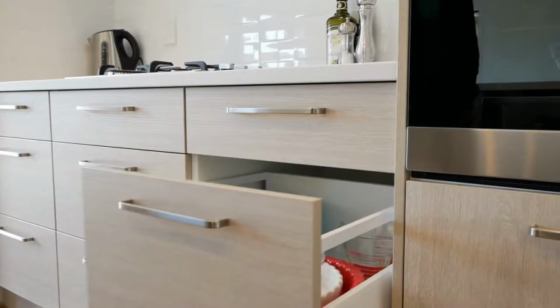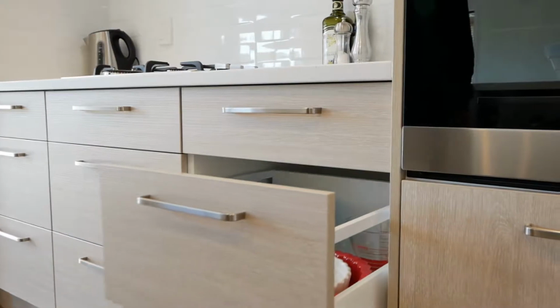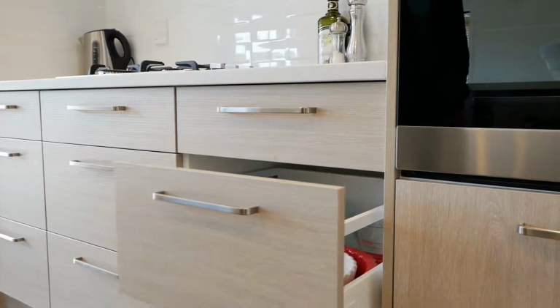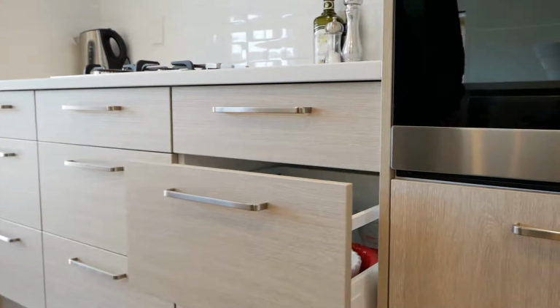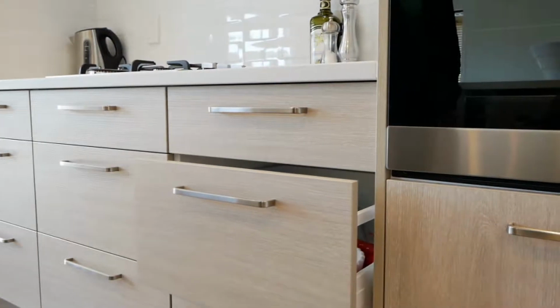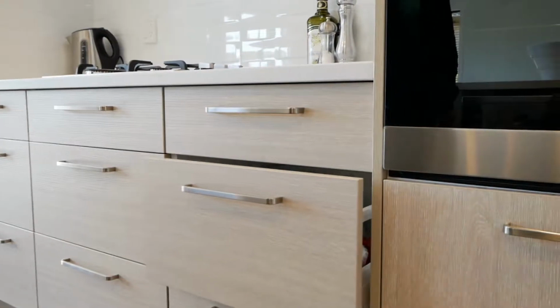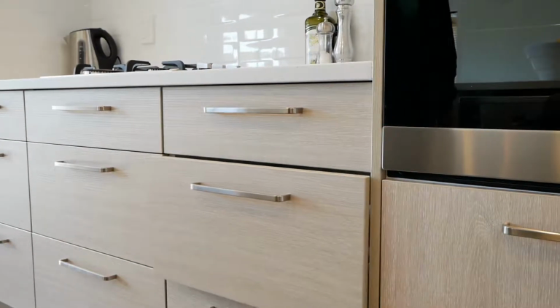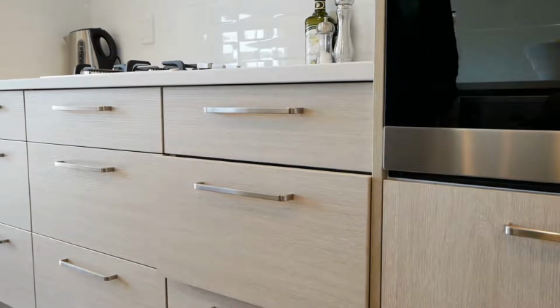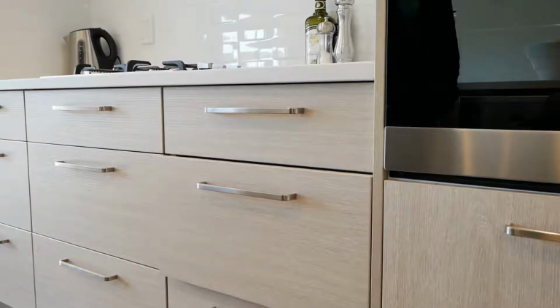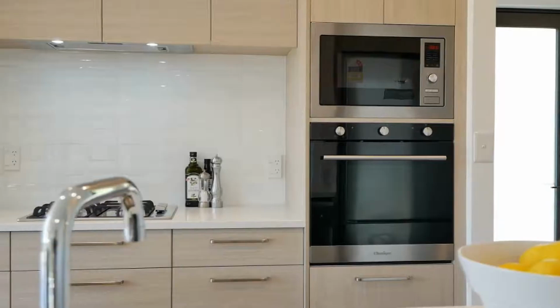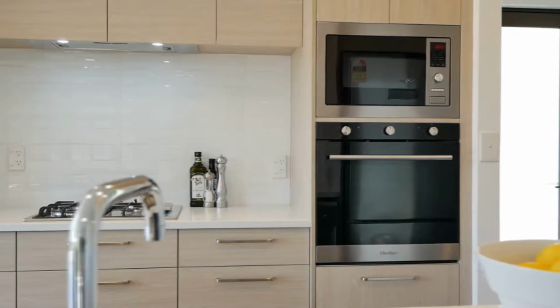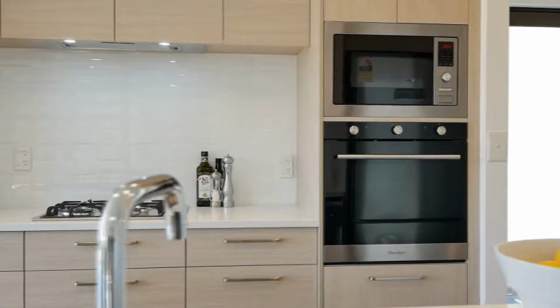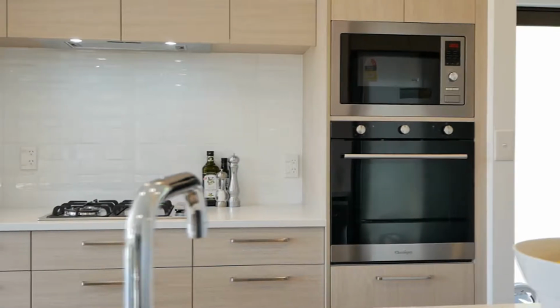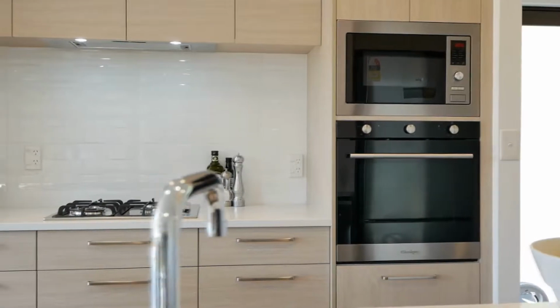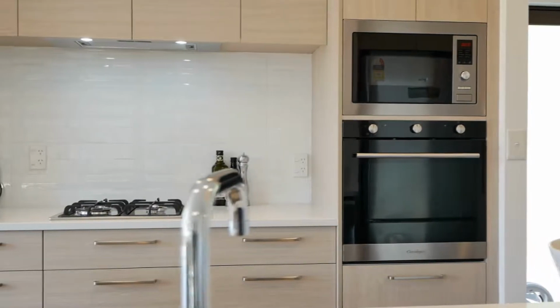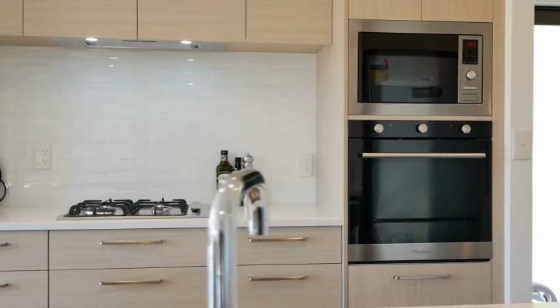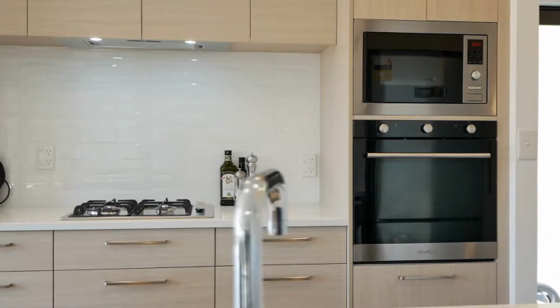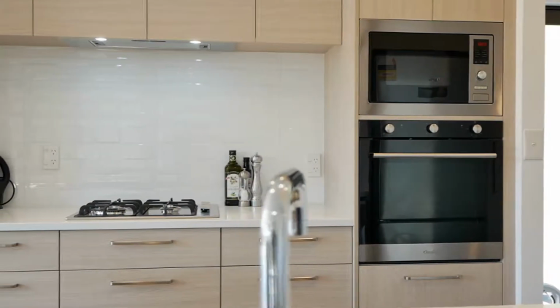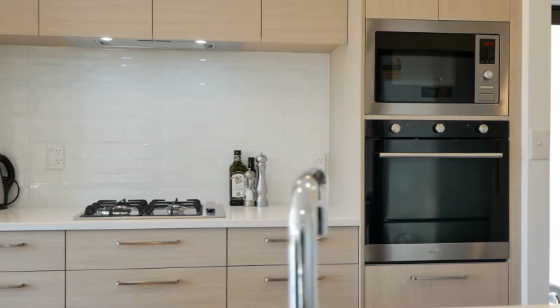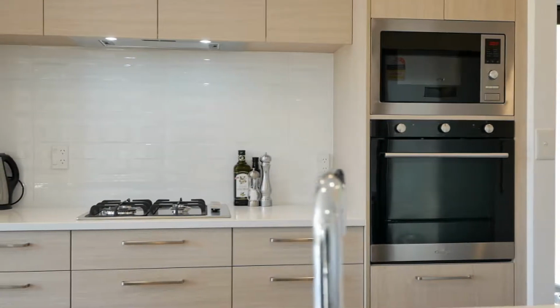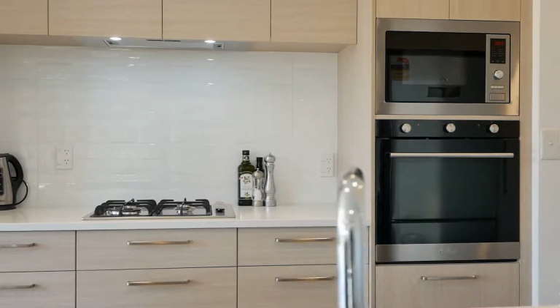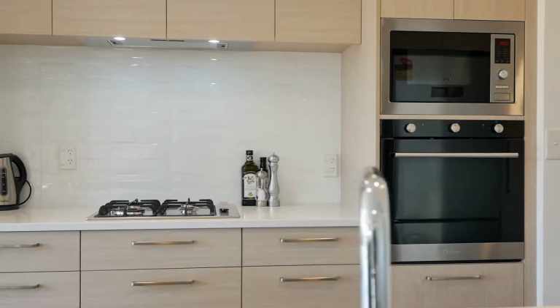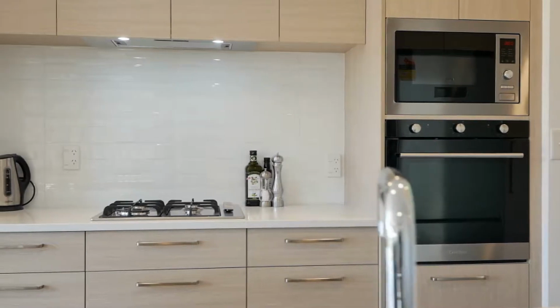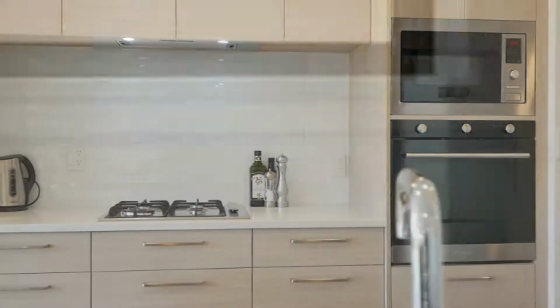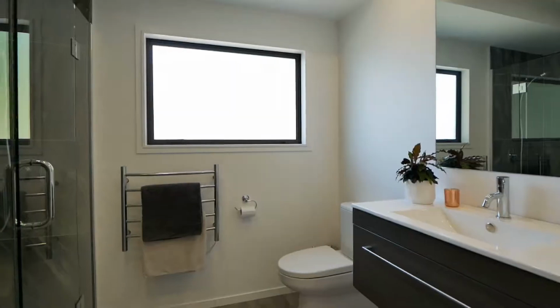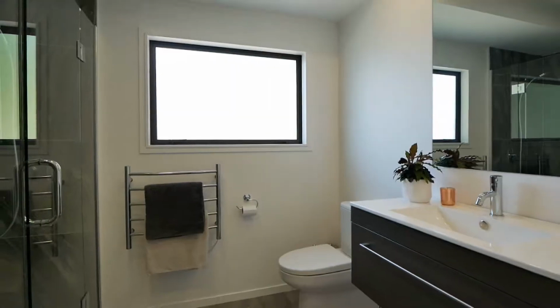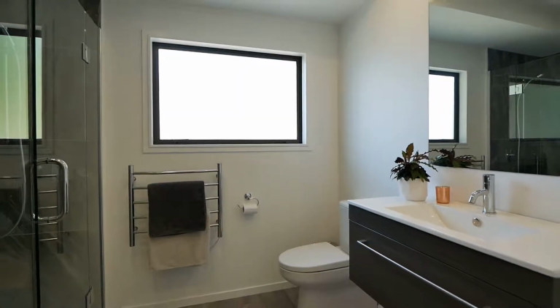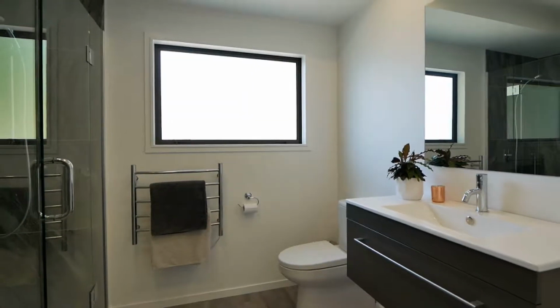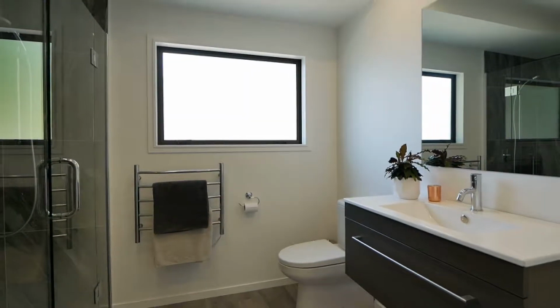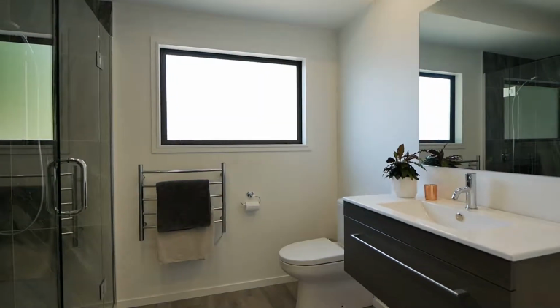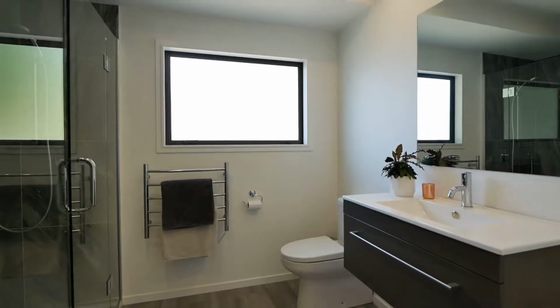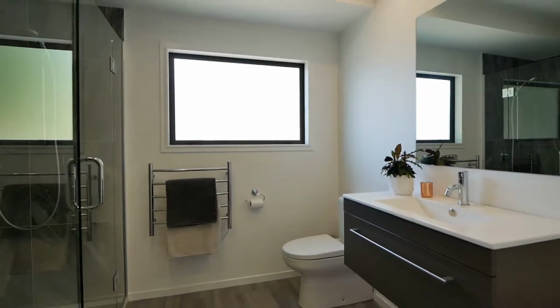Soft-close kitchen cabinetry with that modern fresh look is a dream to cook in. You will love the revamped bathroom.